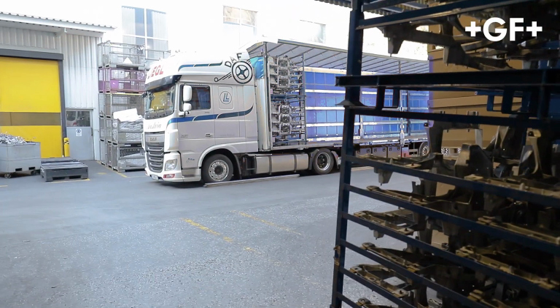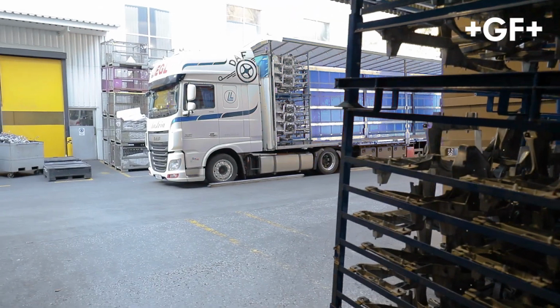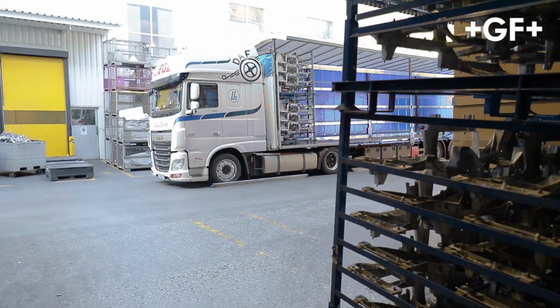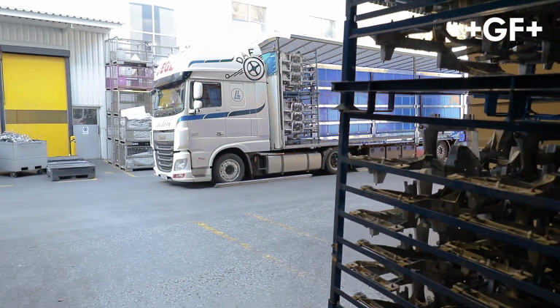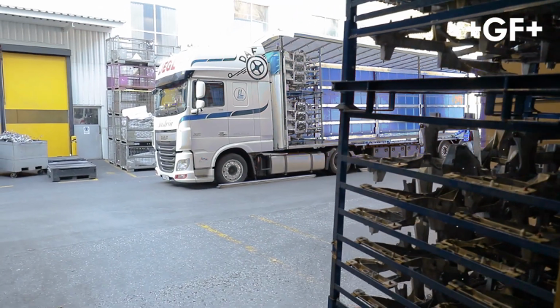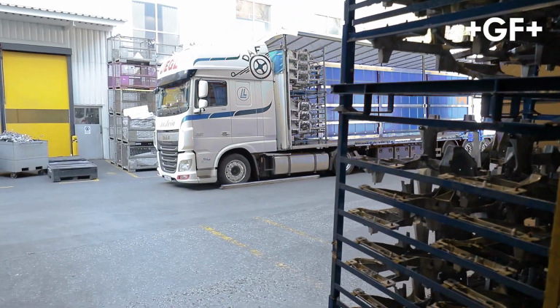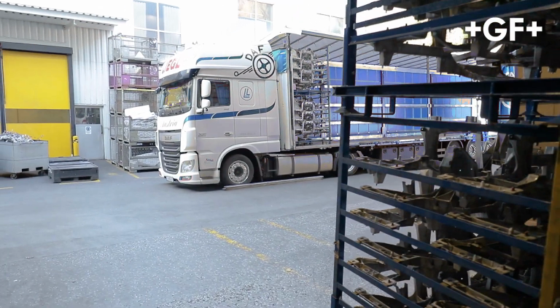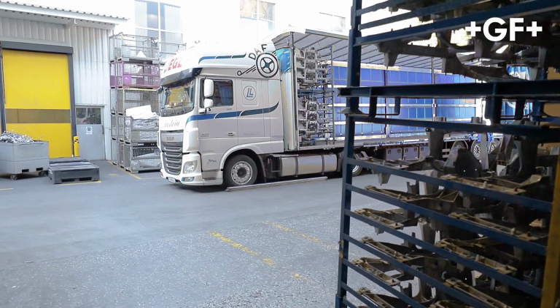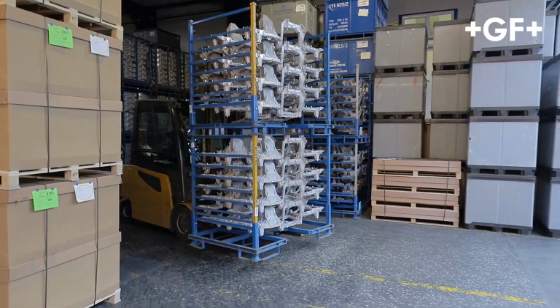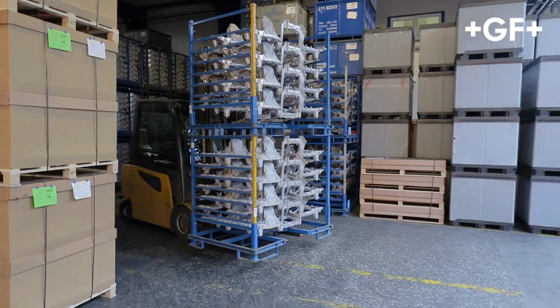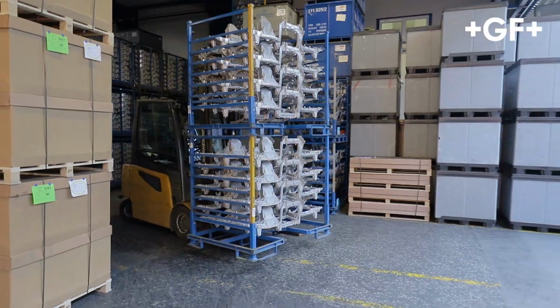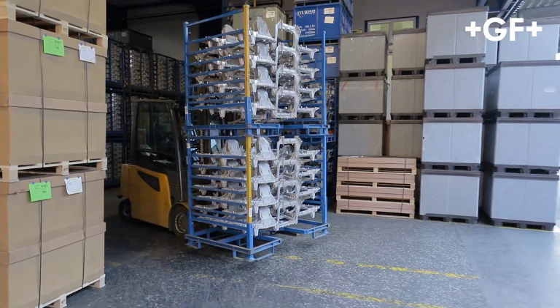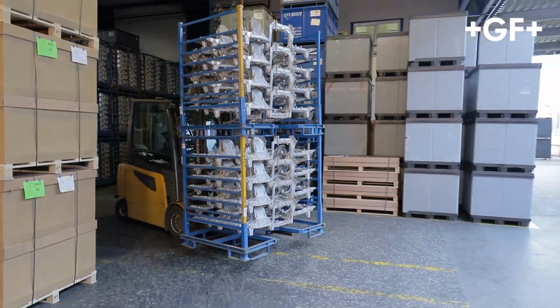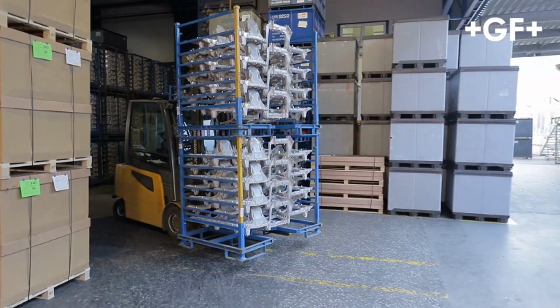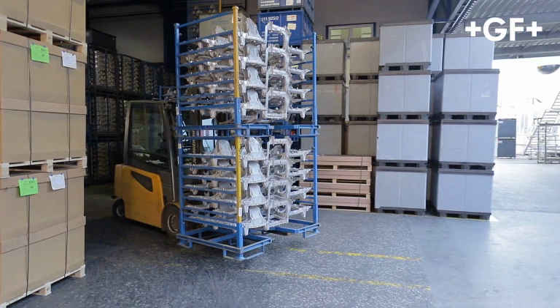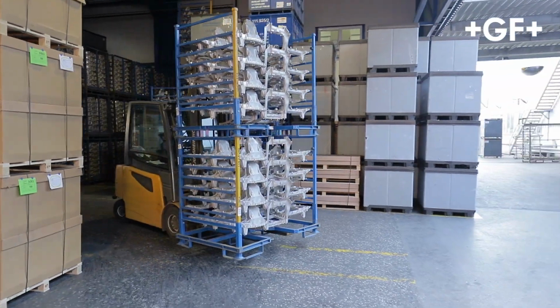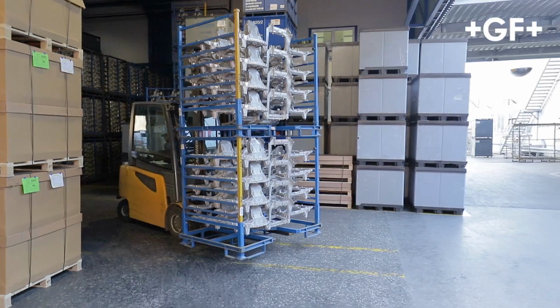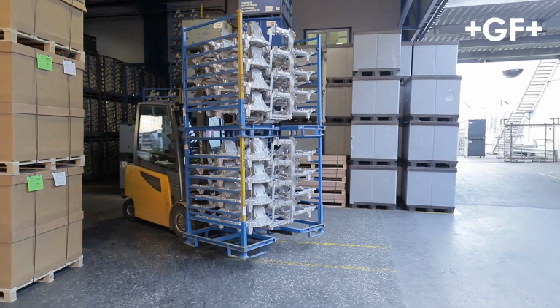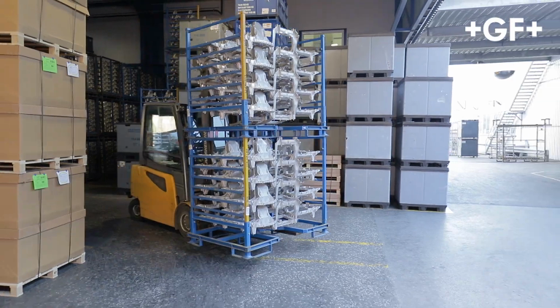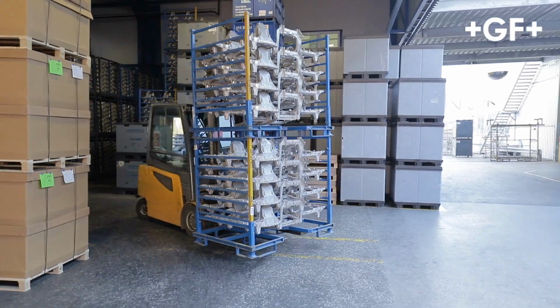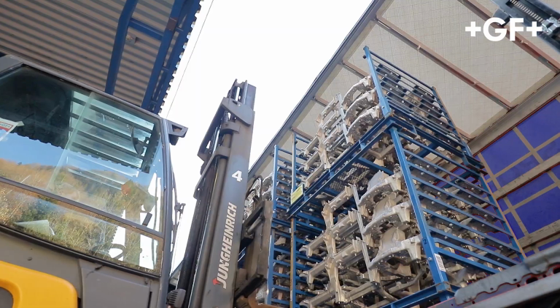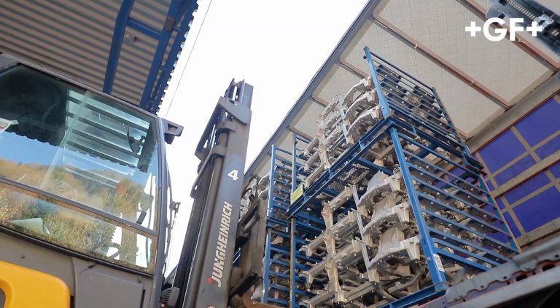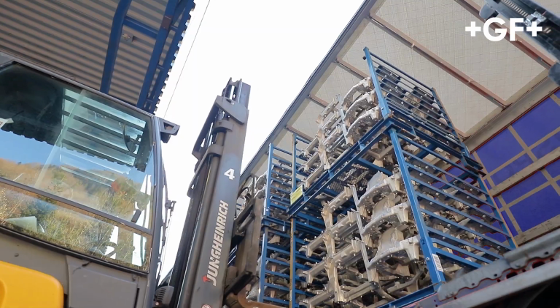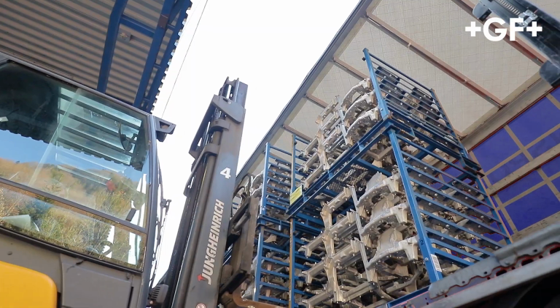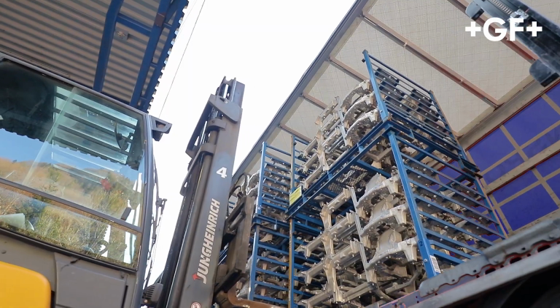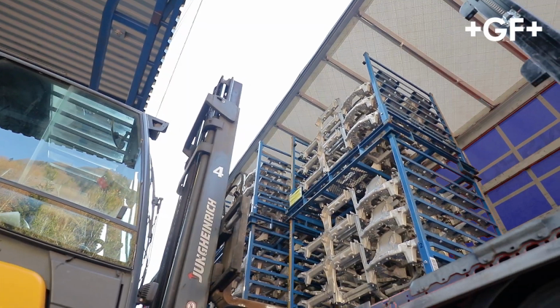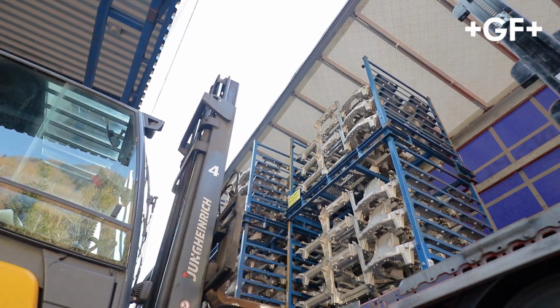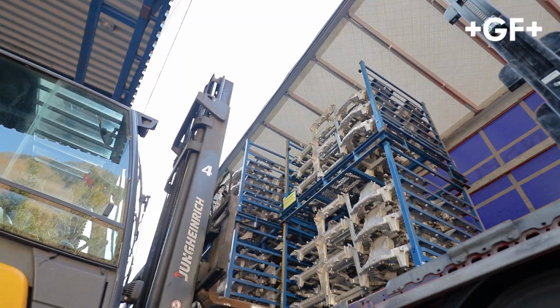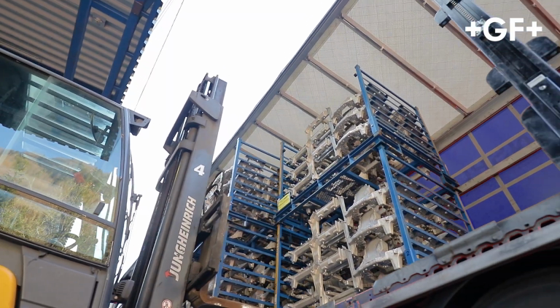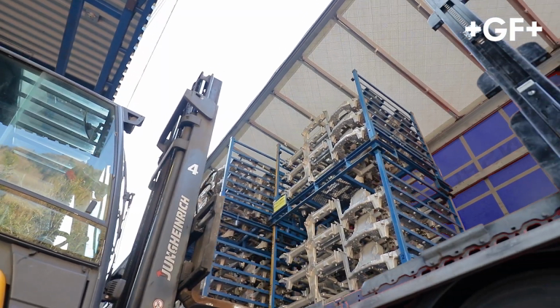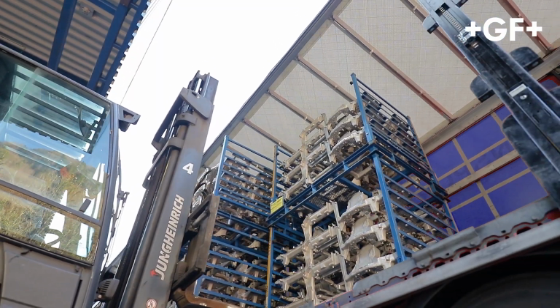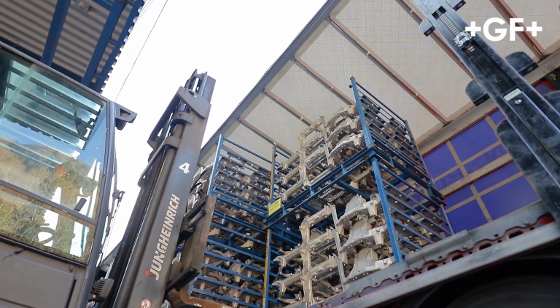After the loading was completed, the components are delivered to the customers on time.